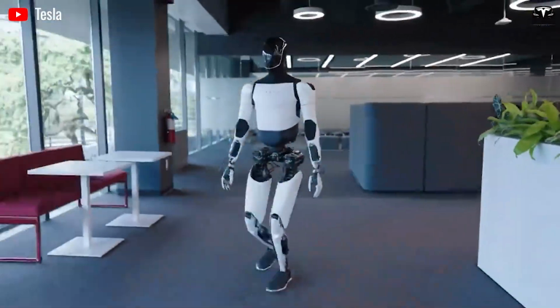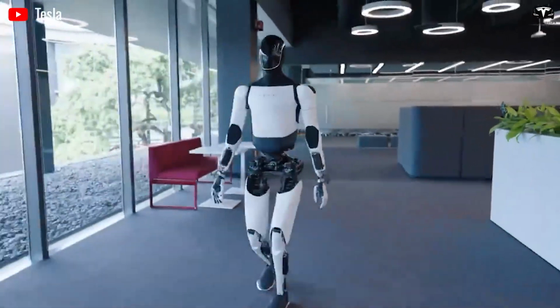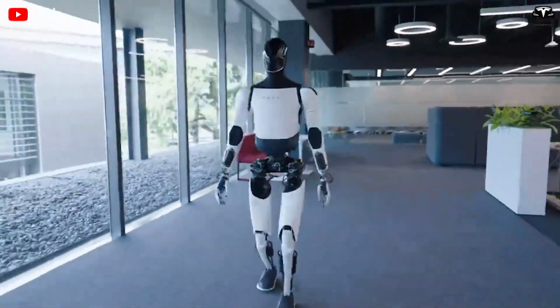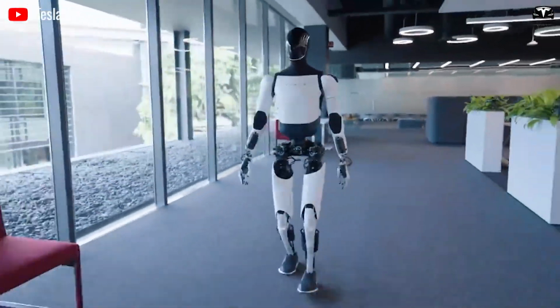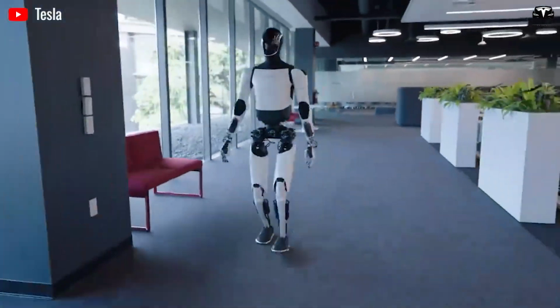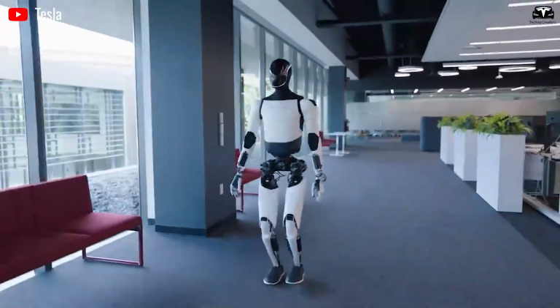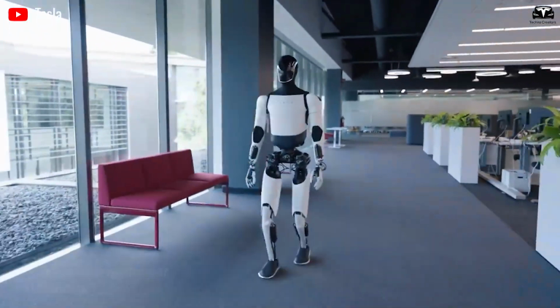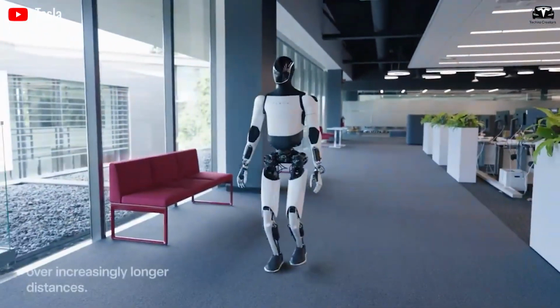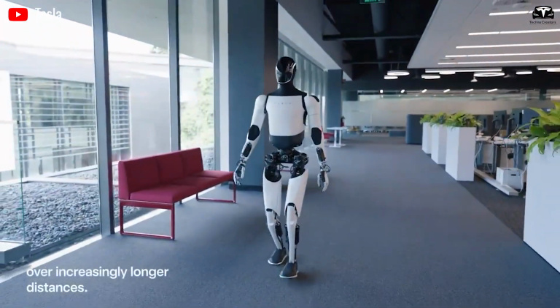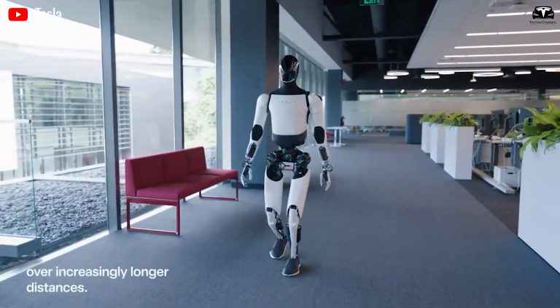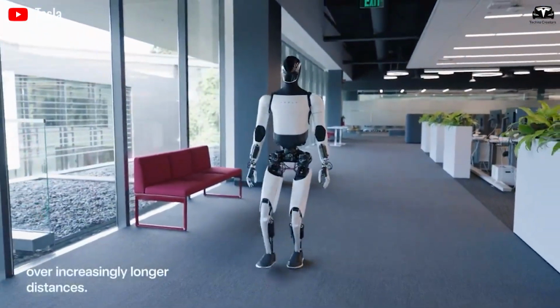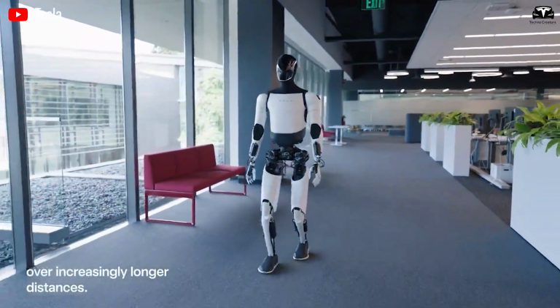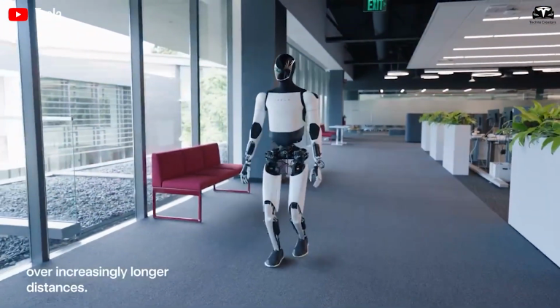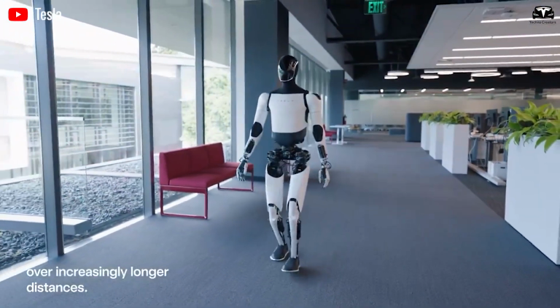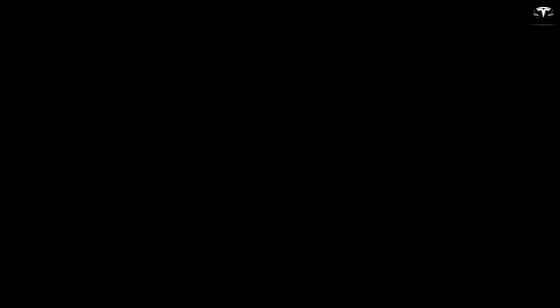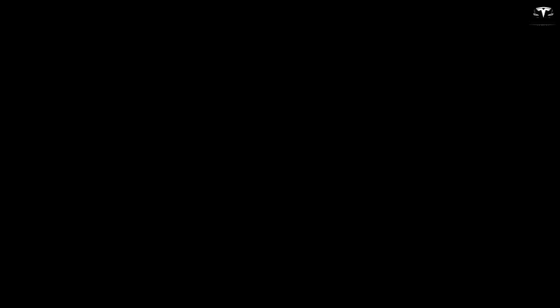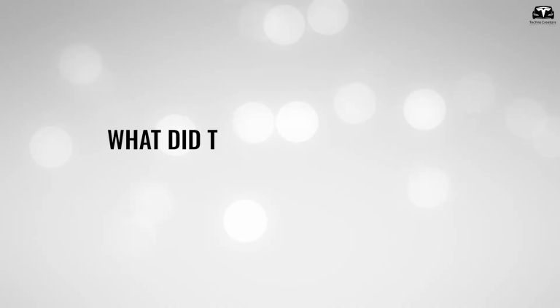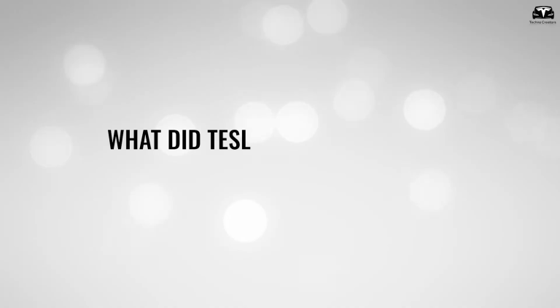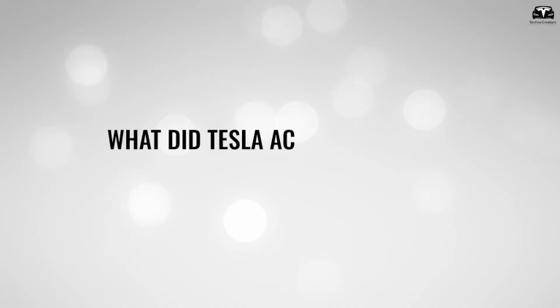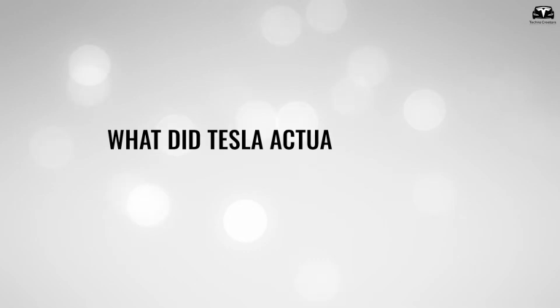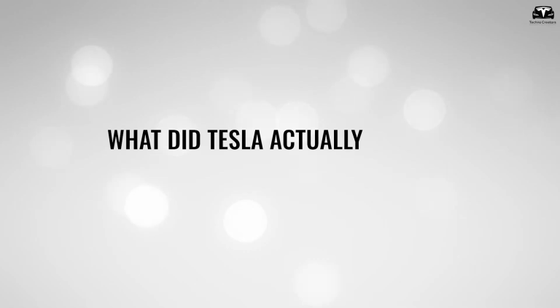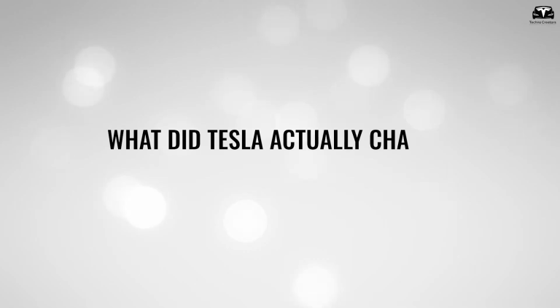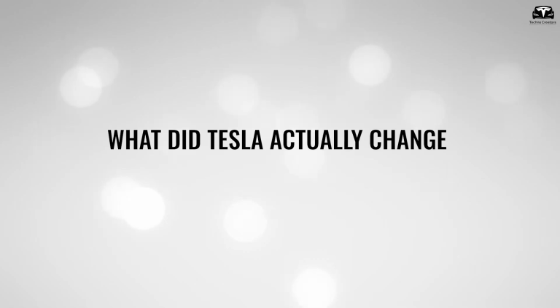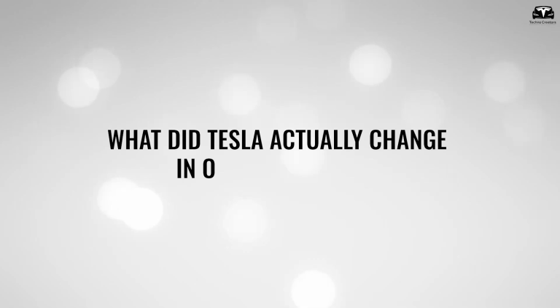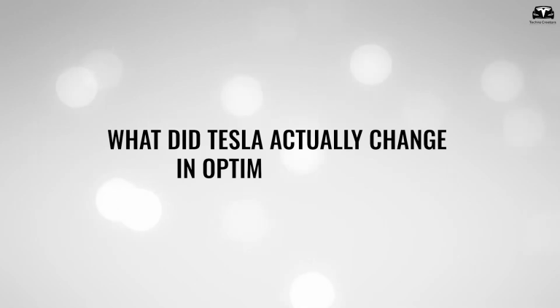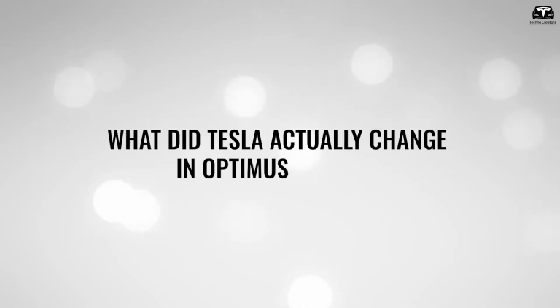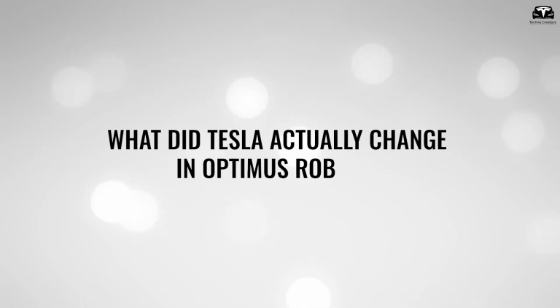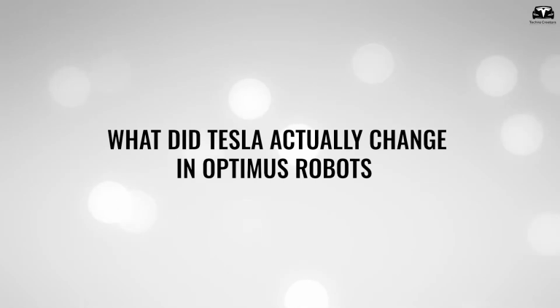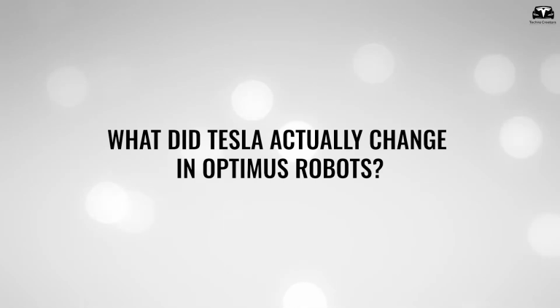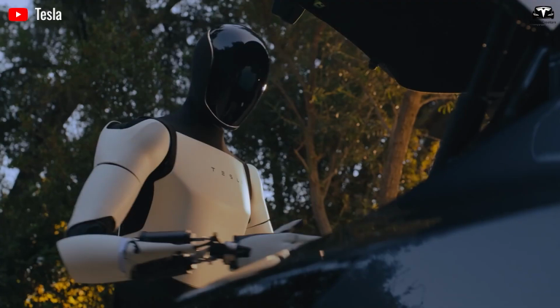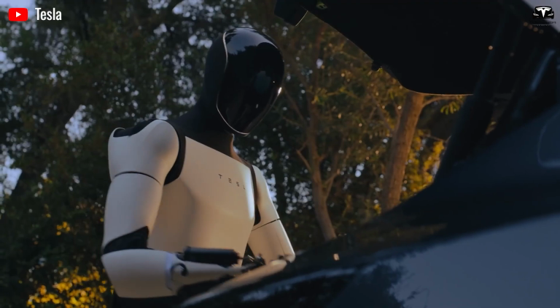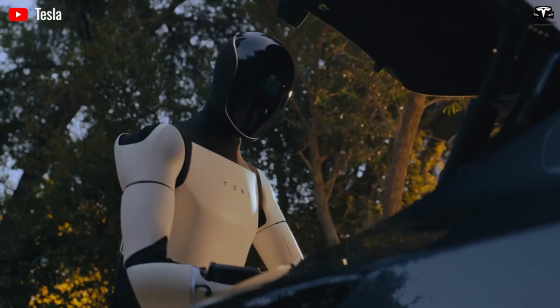What did Tesla actually change in Optimus robots?